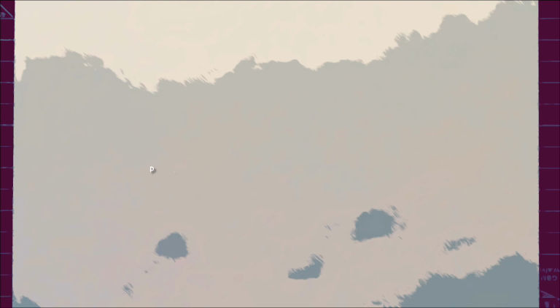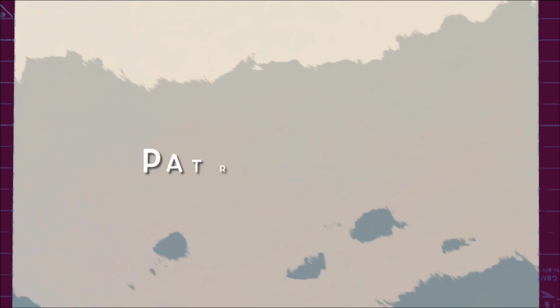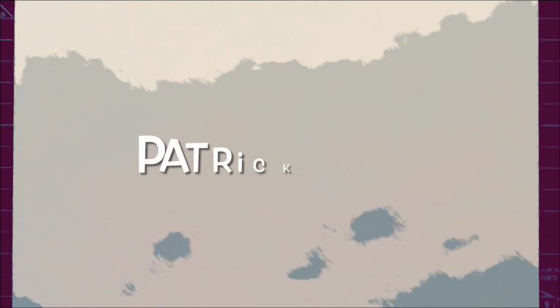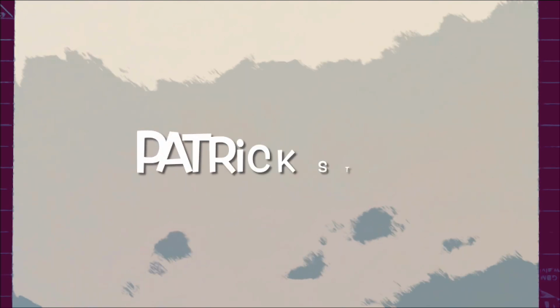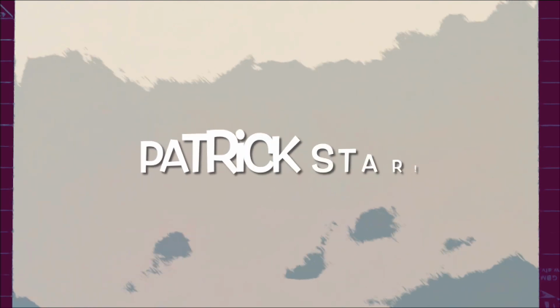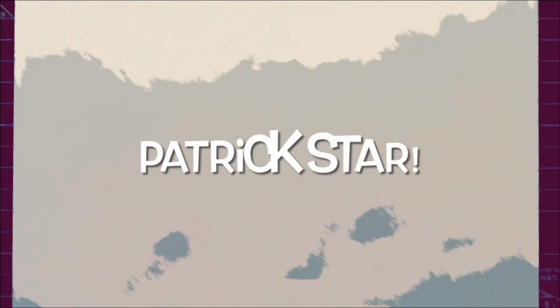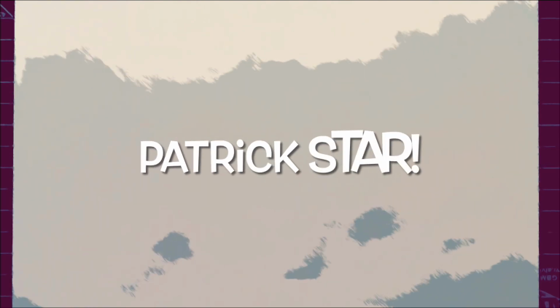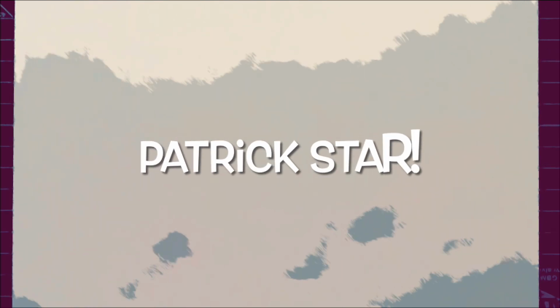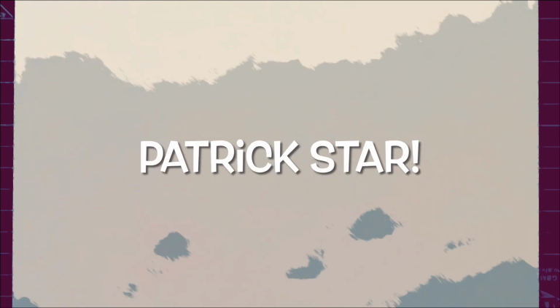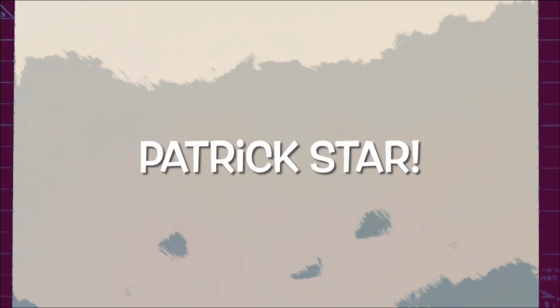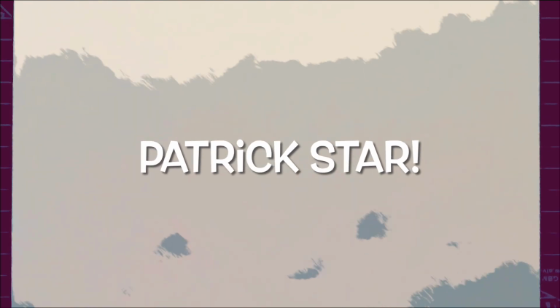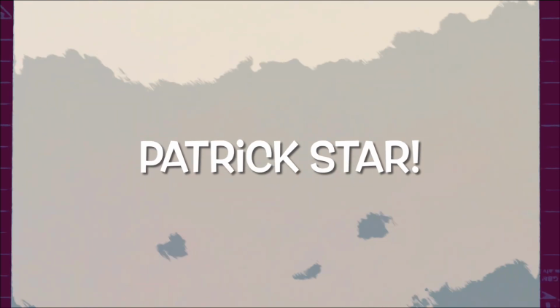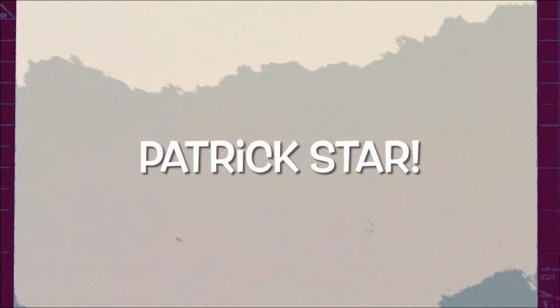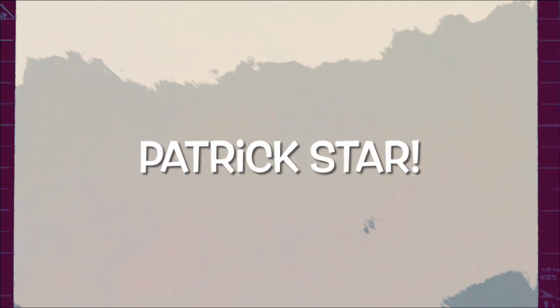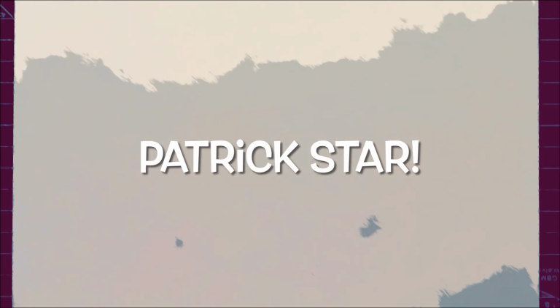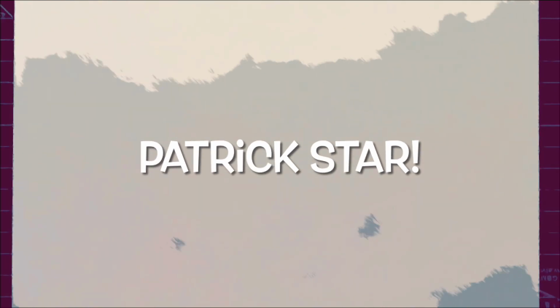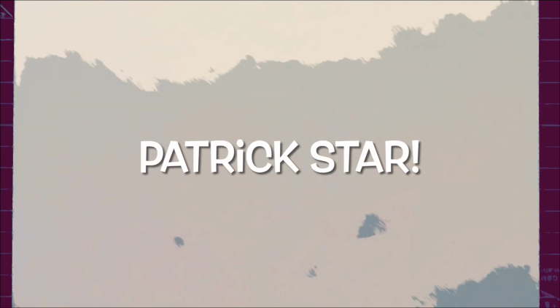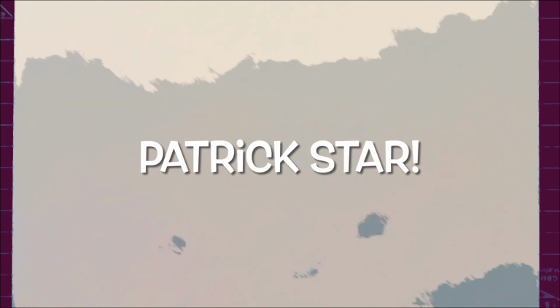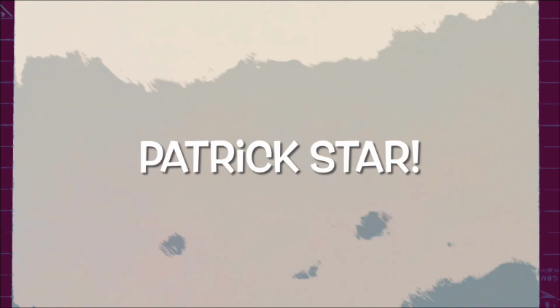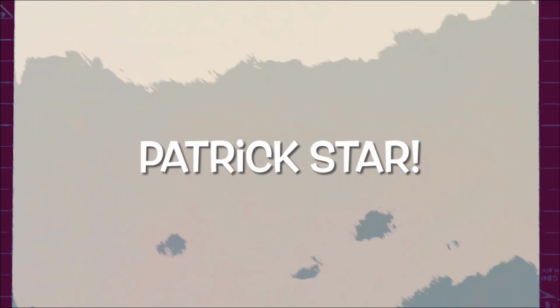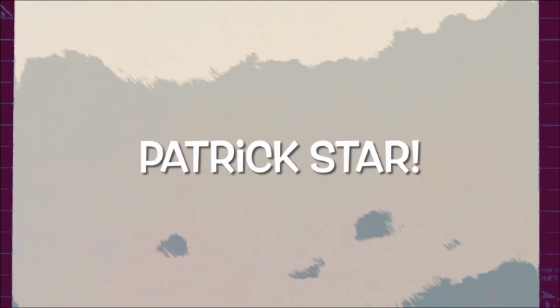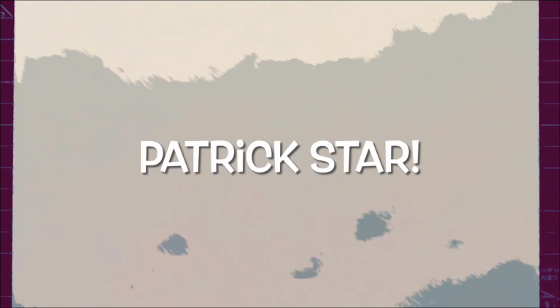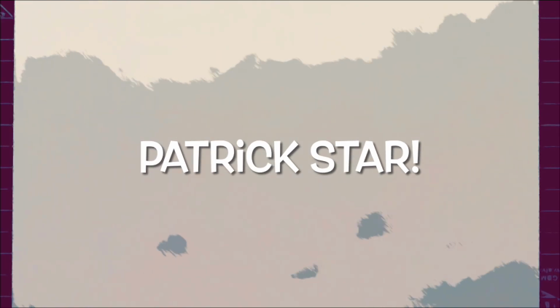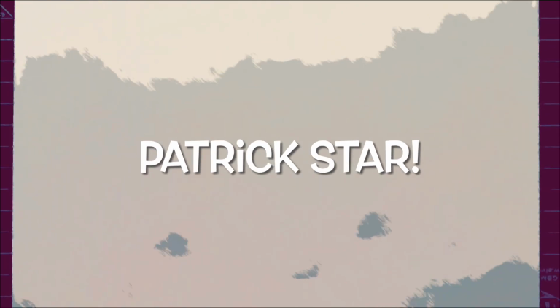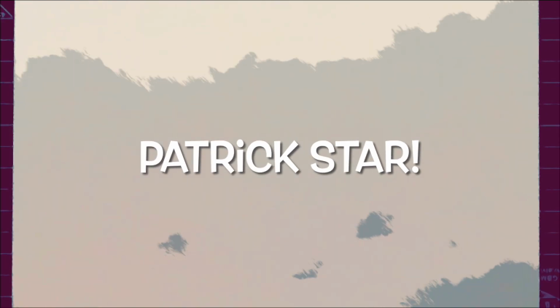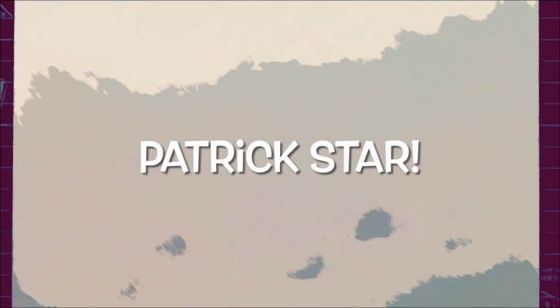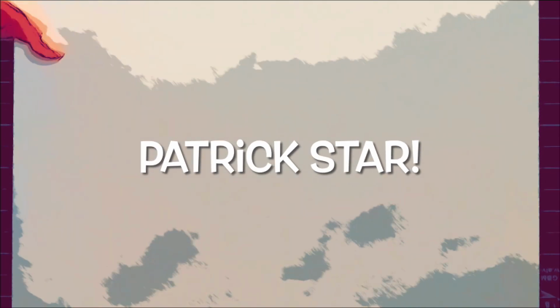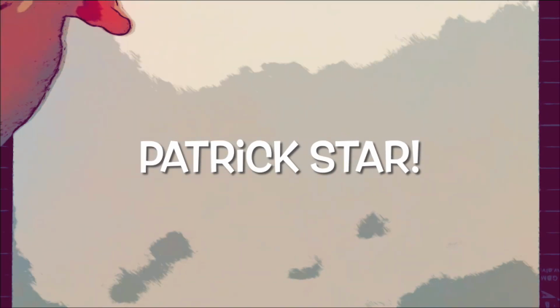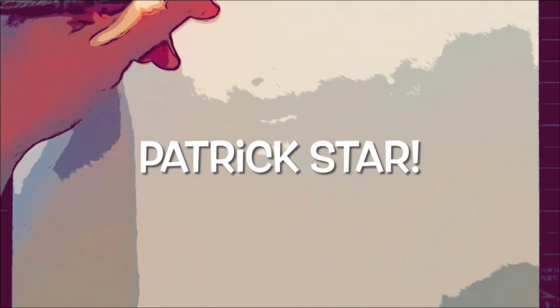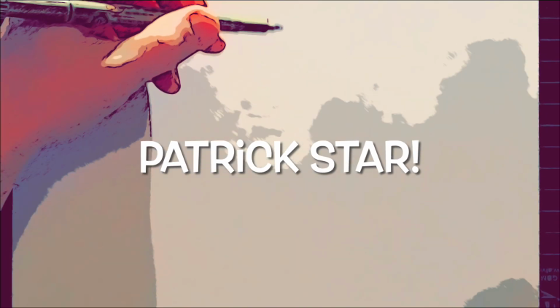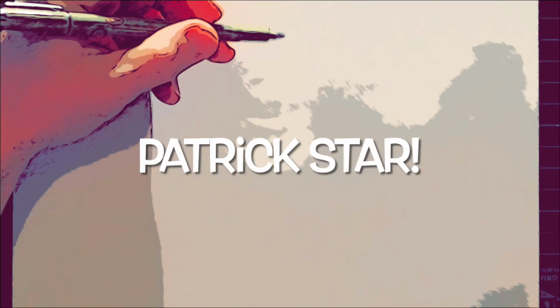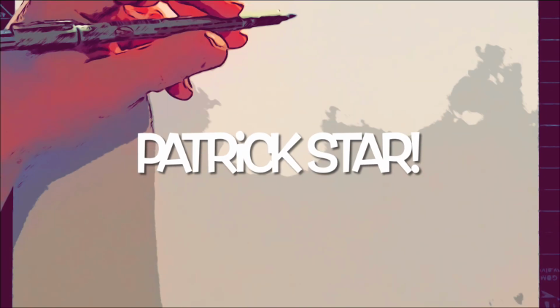Welcome back. Today I'm going to be drawing Patrick from SpongeBob SquarePants. So let's get started.